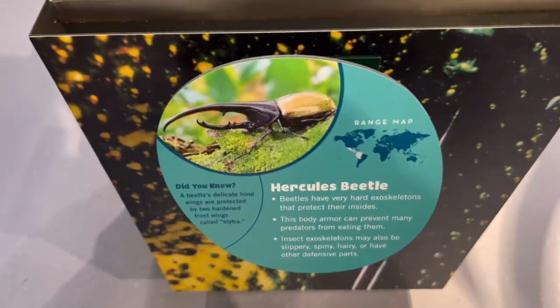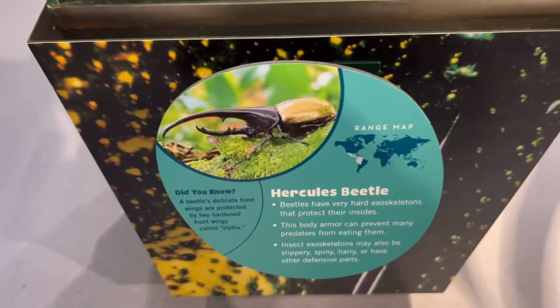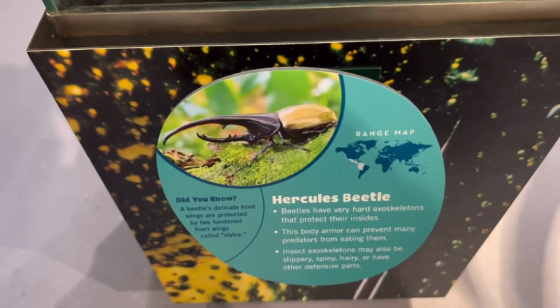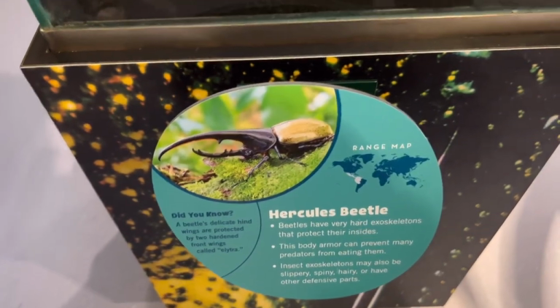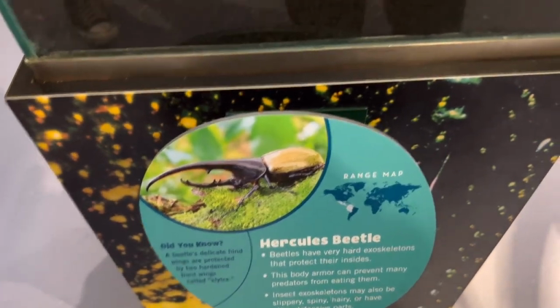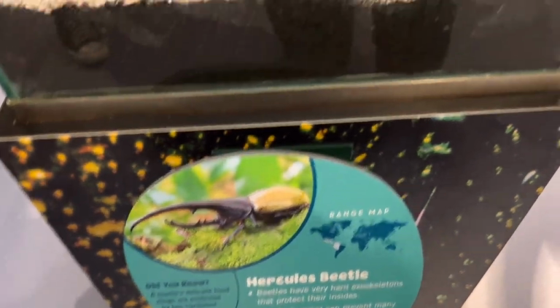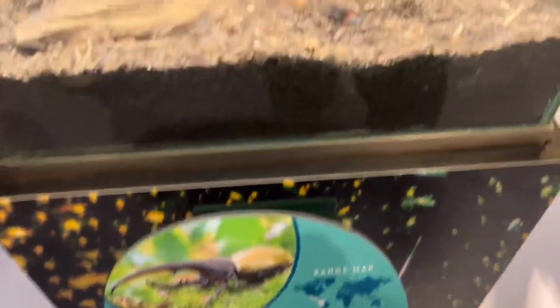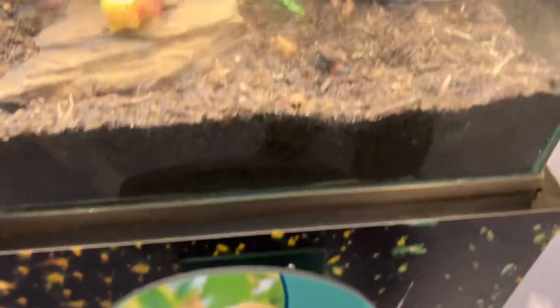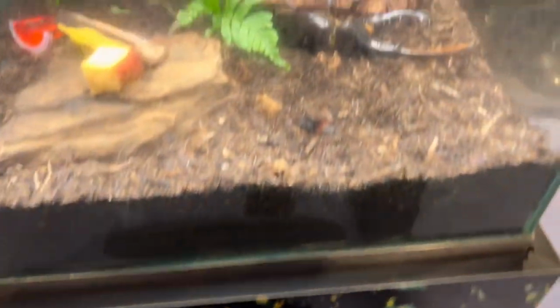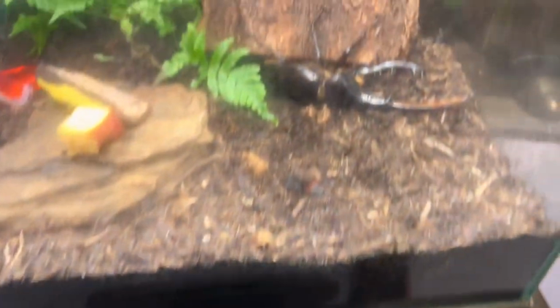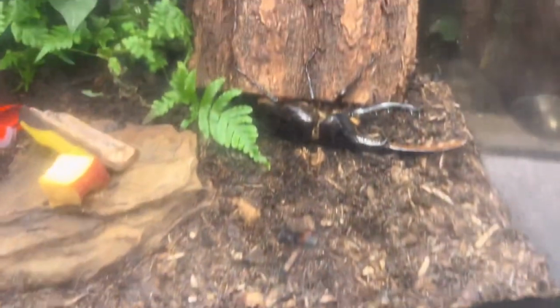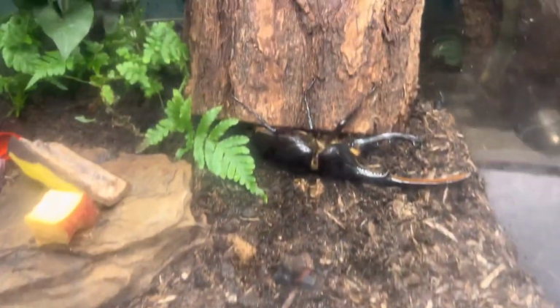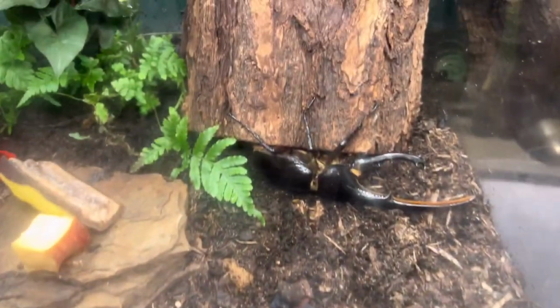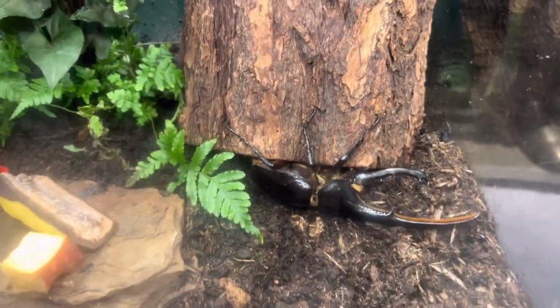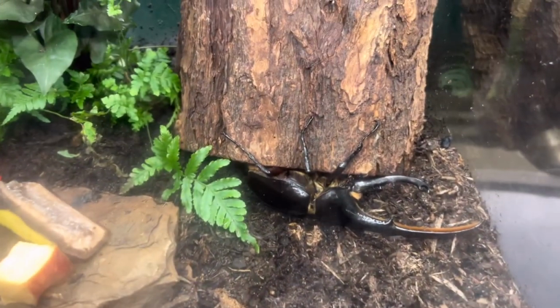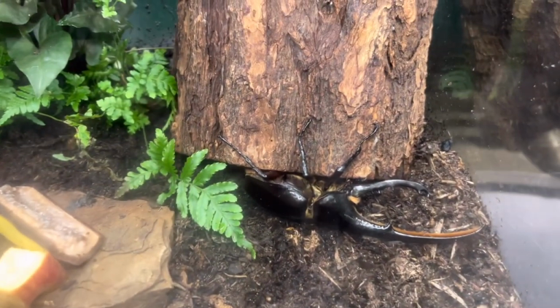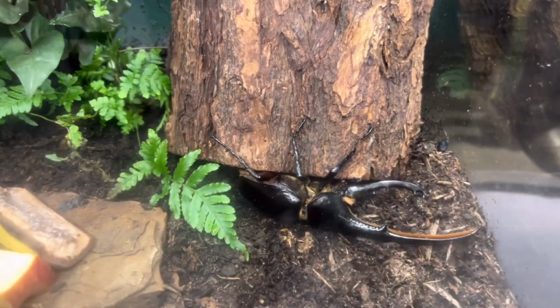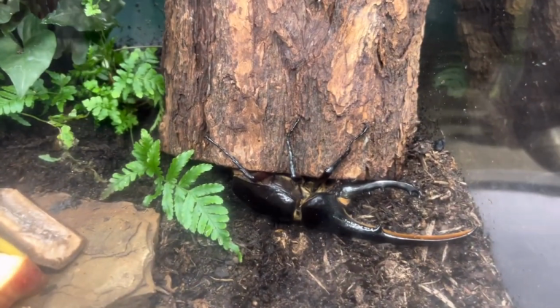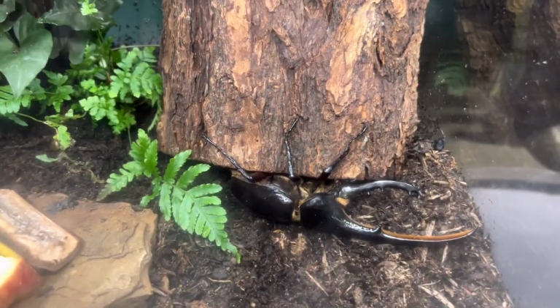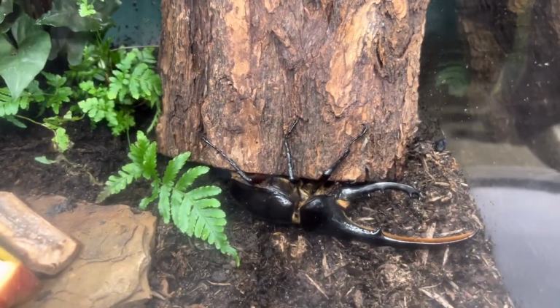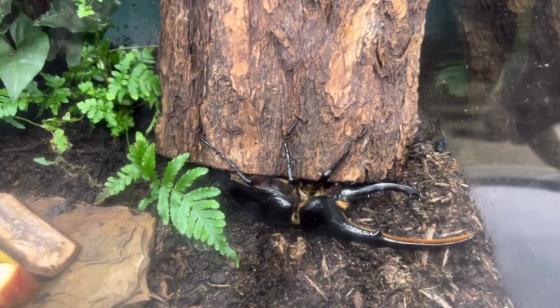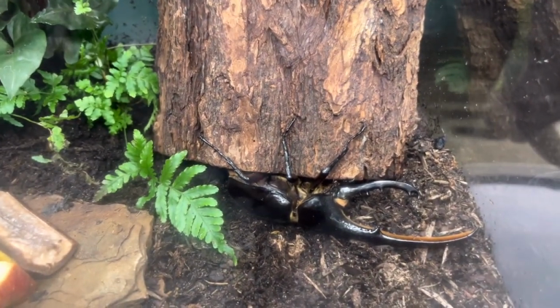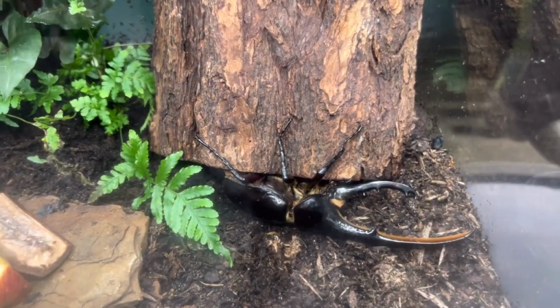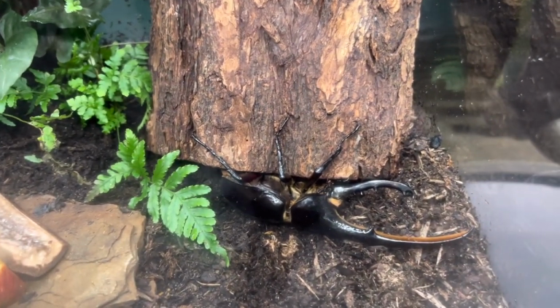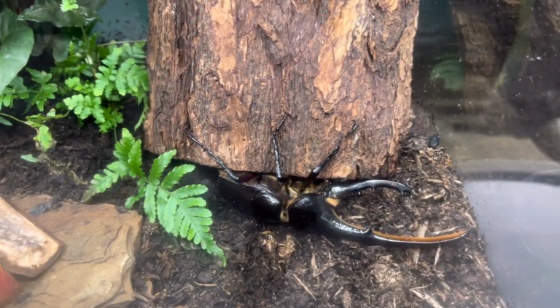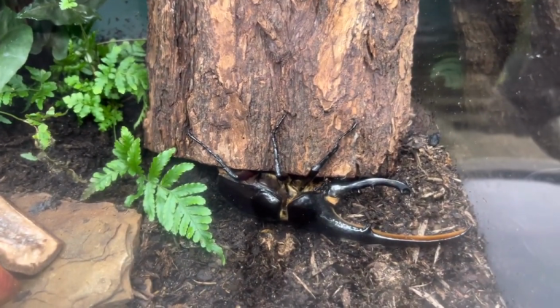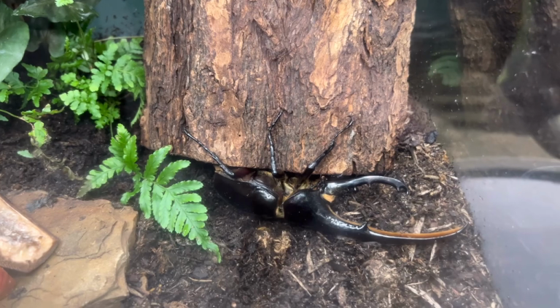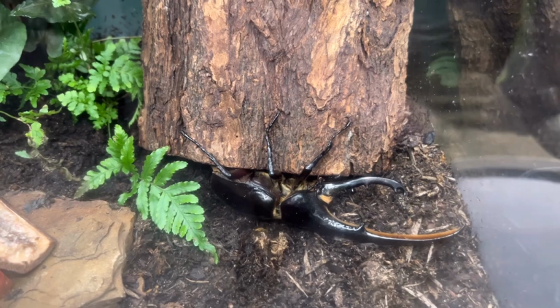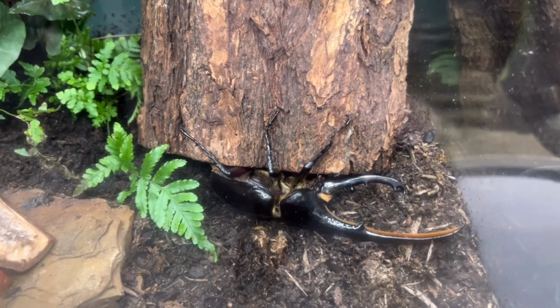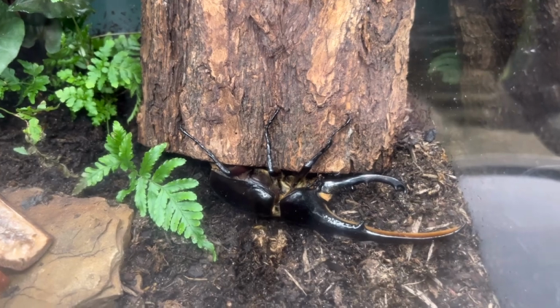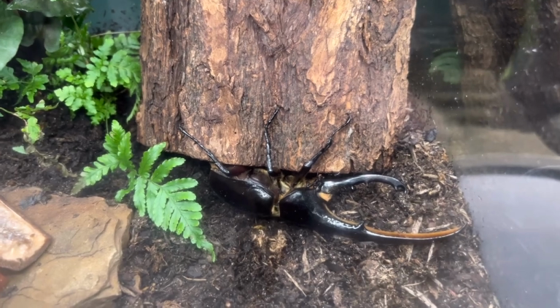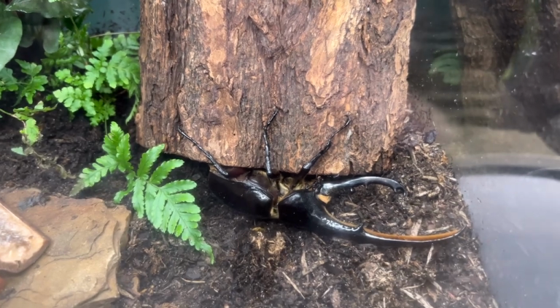The Hercules beetle. I don't know — this guy looks like he's in rough shape.